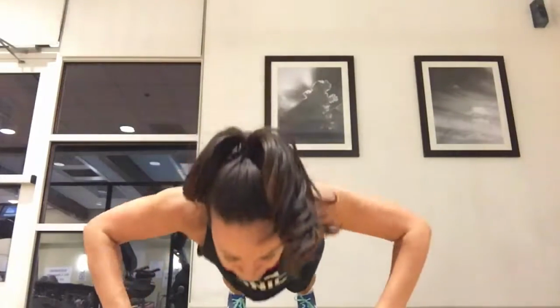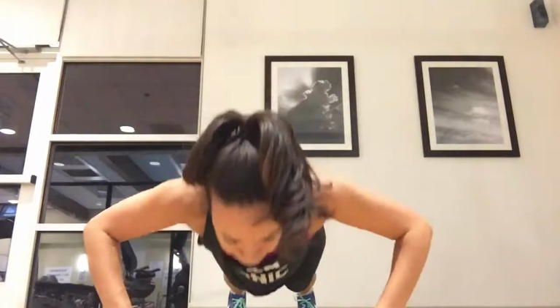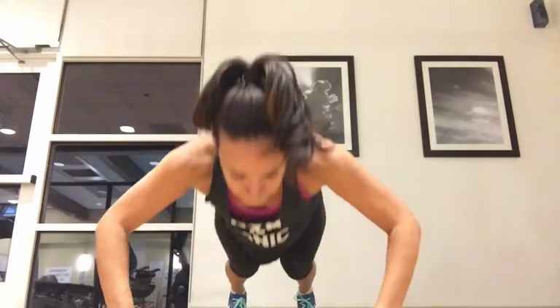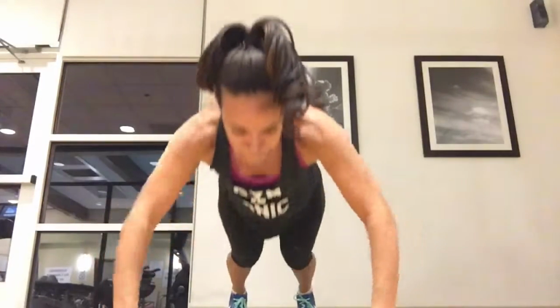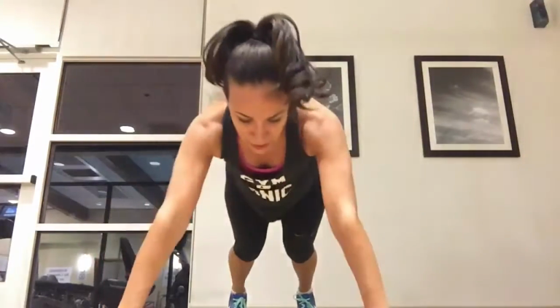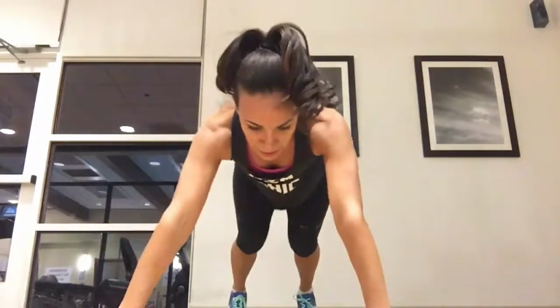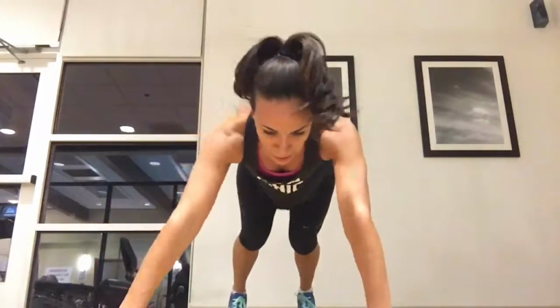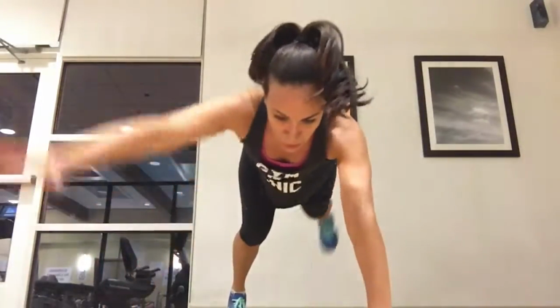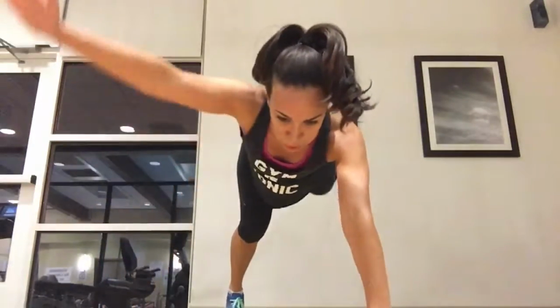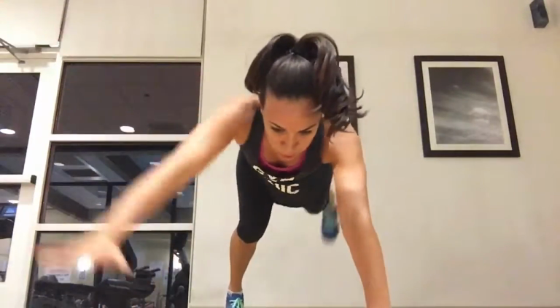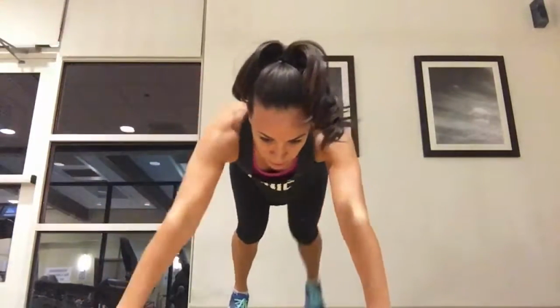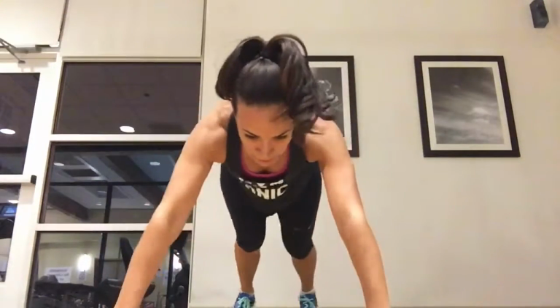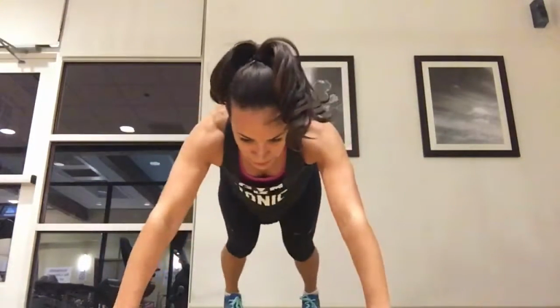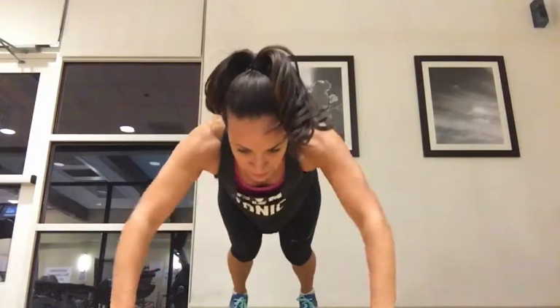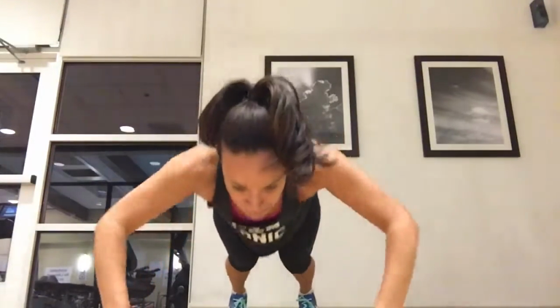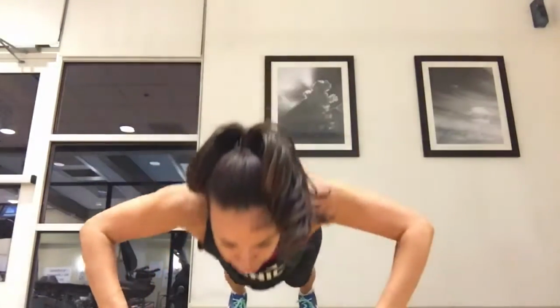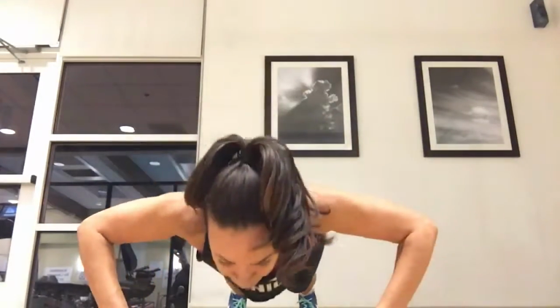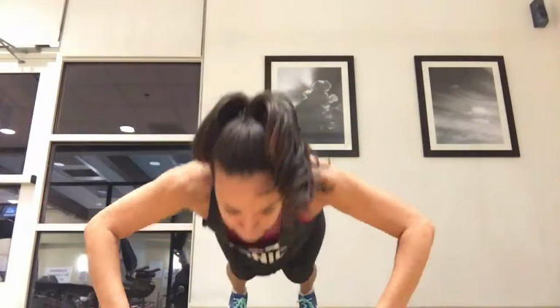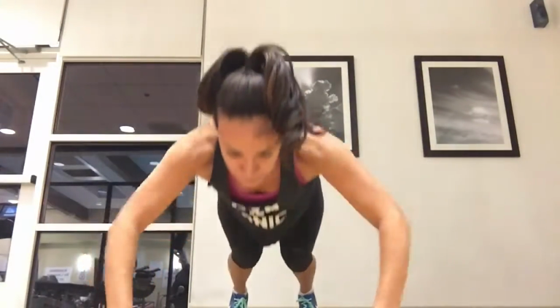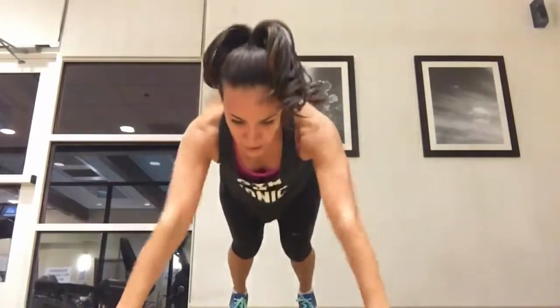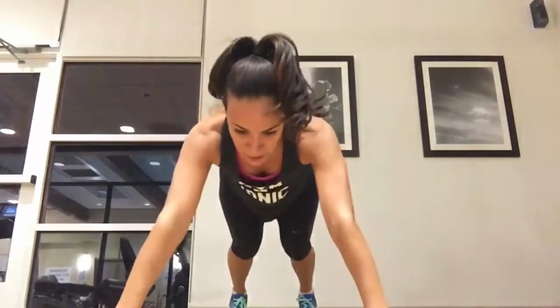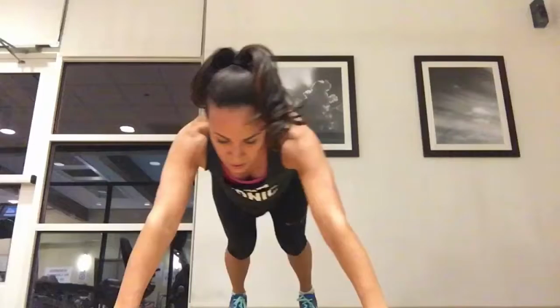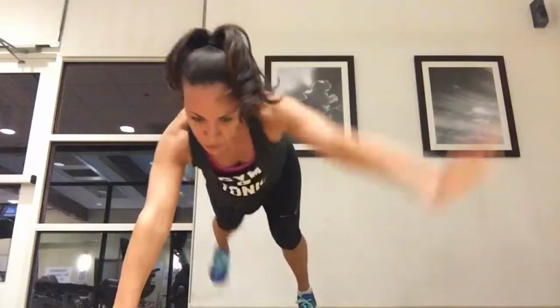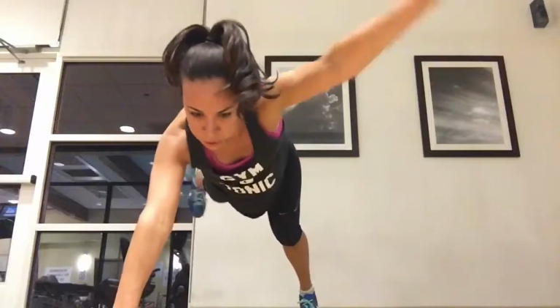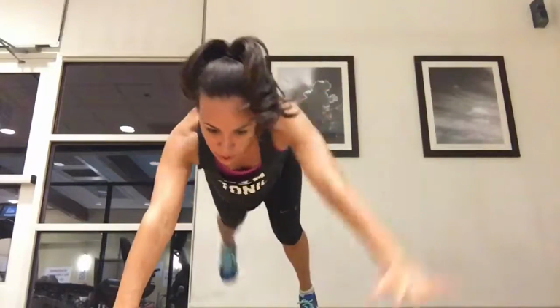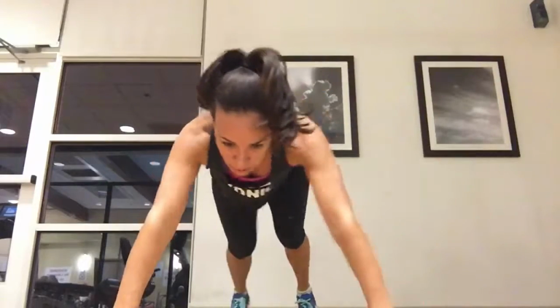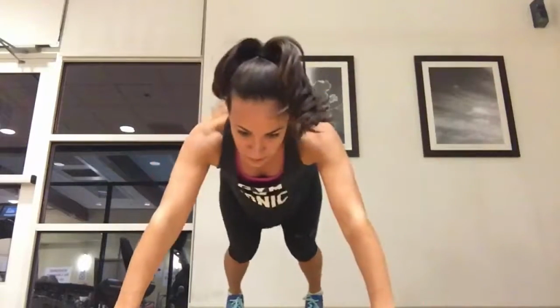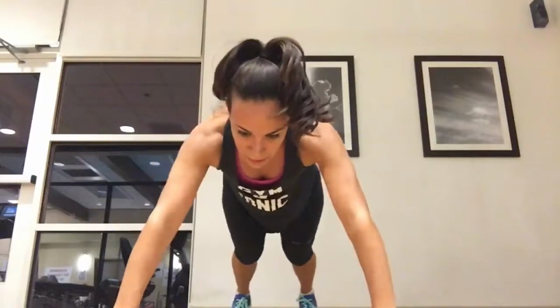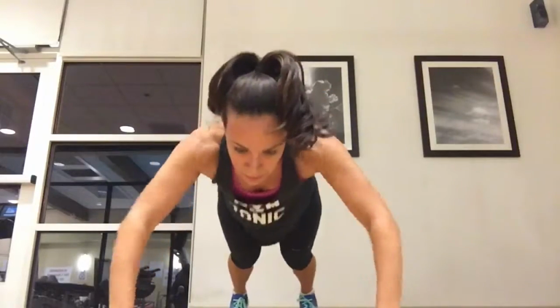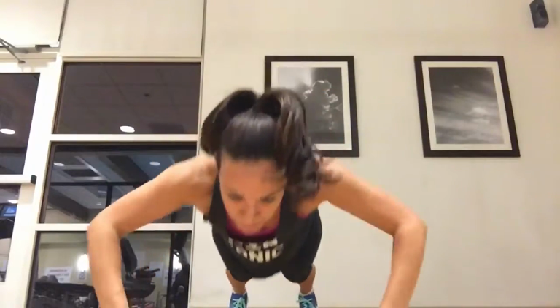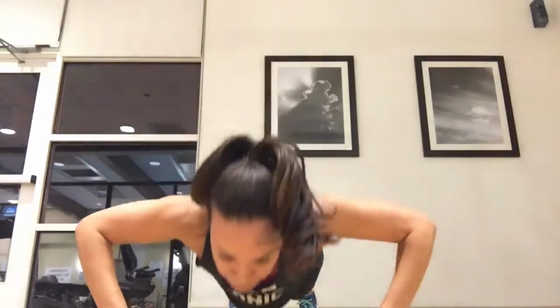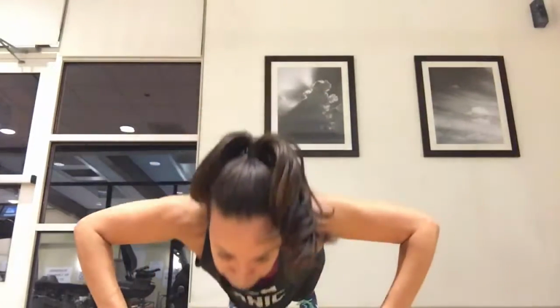All right, now listen up. You're only here for 35 seconds. You're going to switch into superhero mode. You ready, Jess? I'm going to challenge you, girl. I want you to push onto your toes. Let's try one full-length push-up.